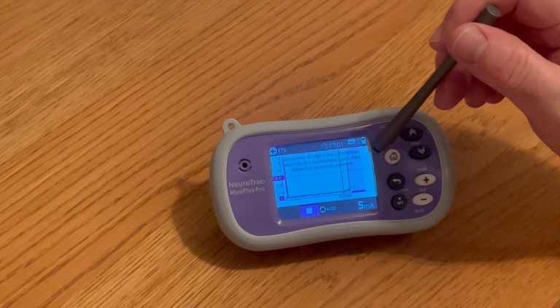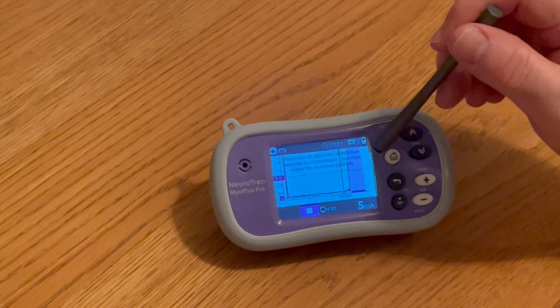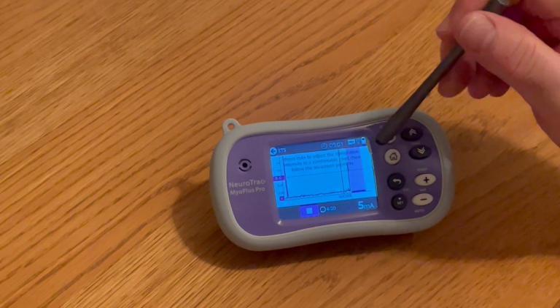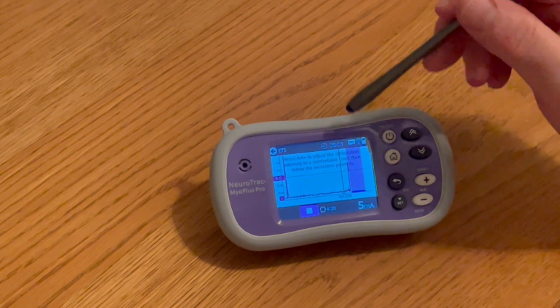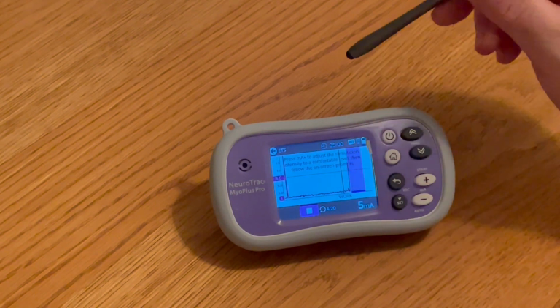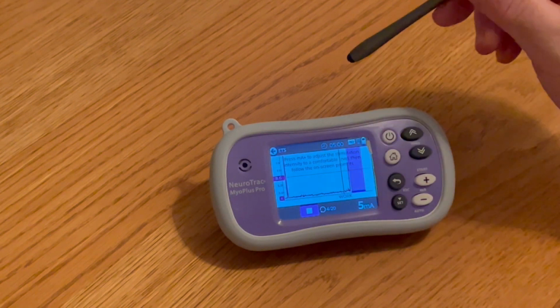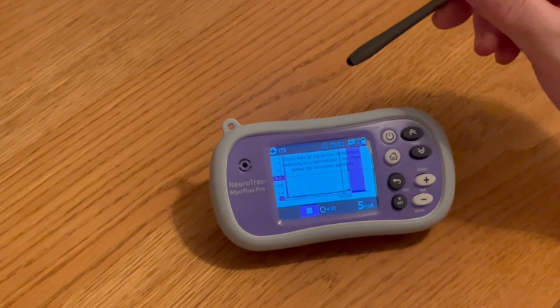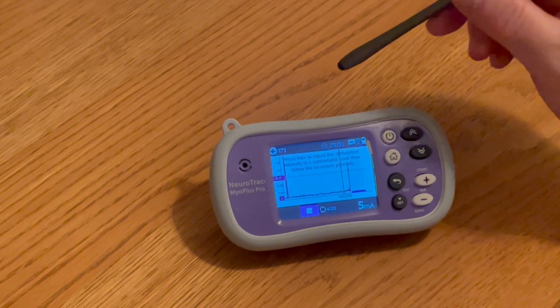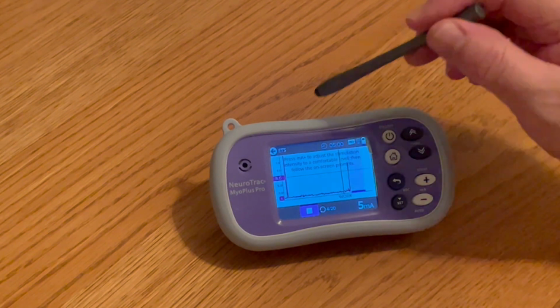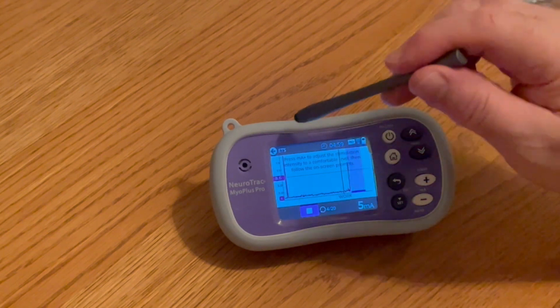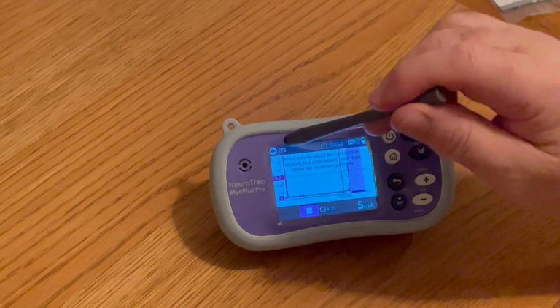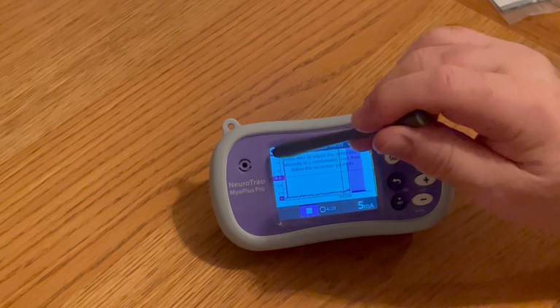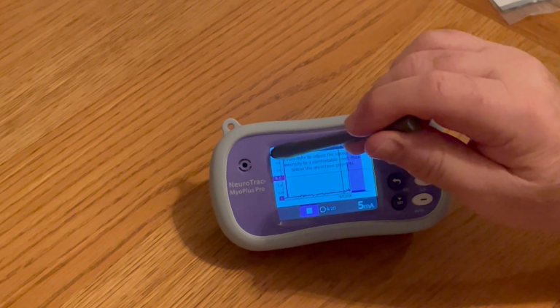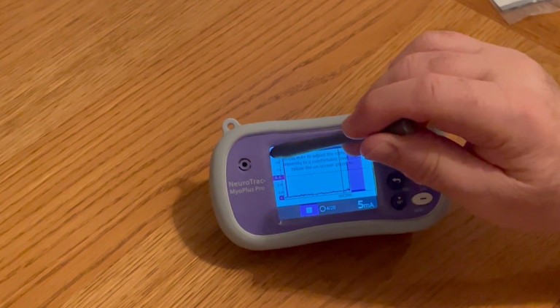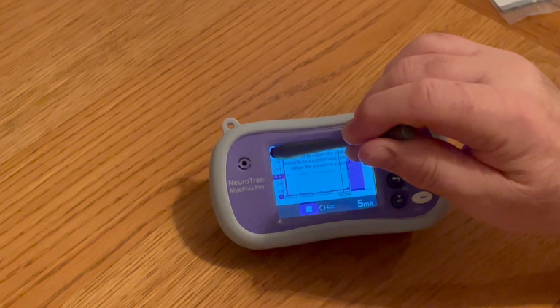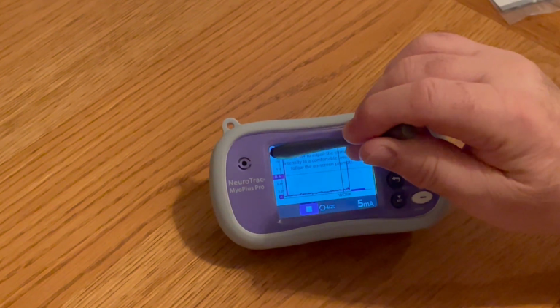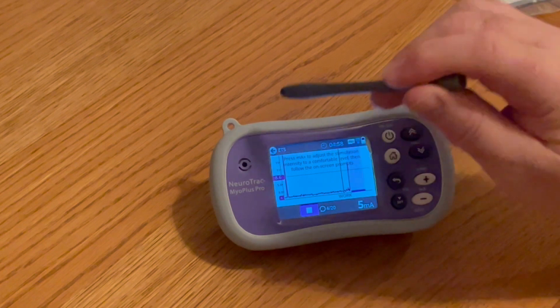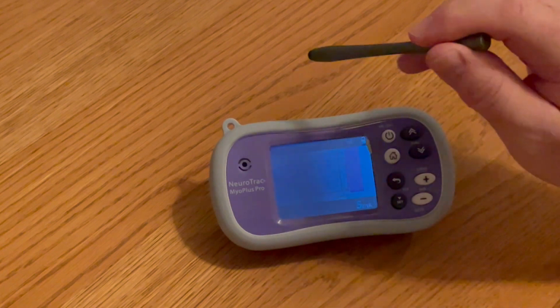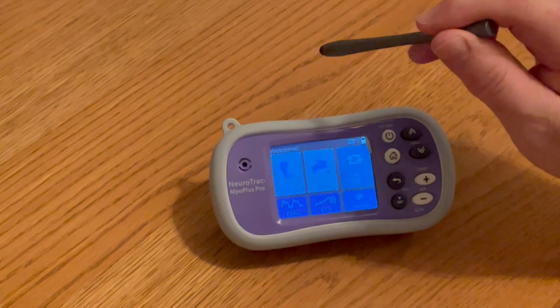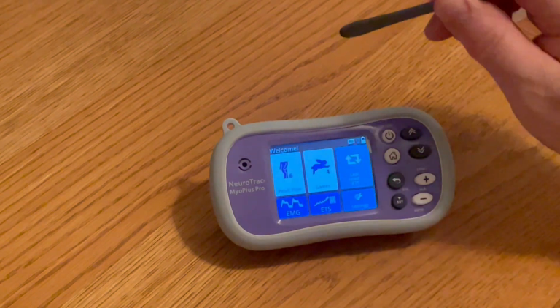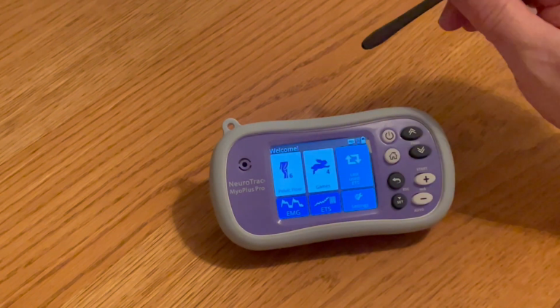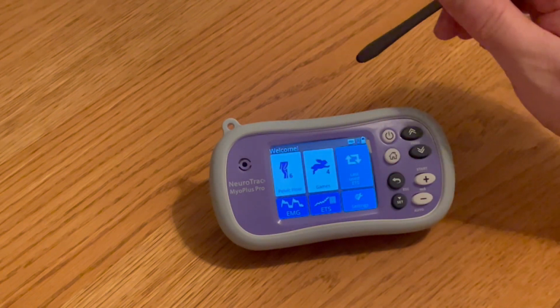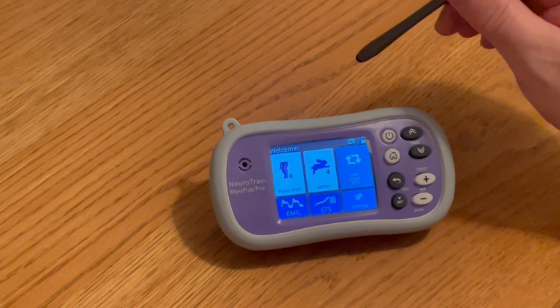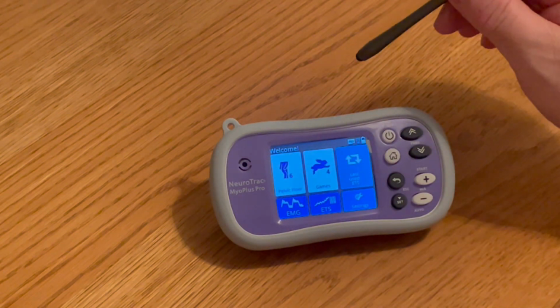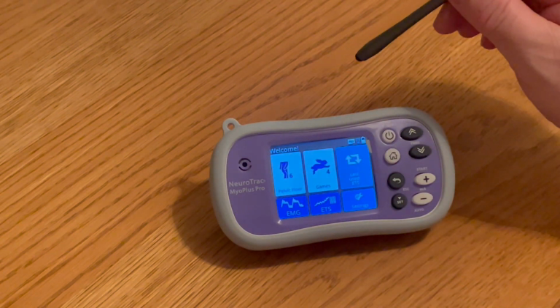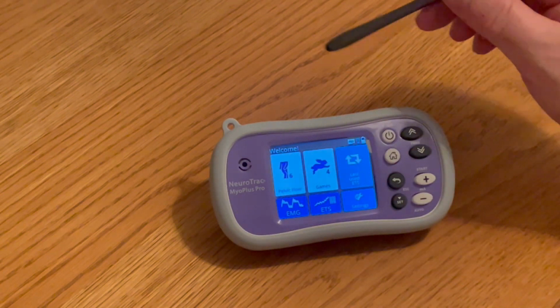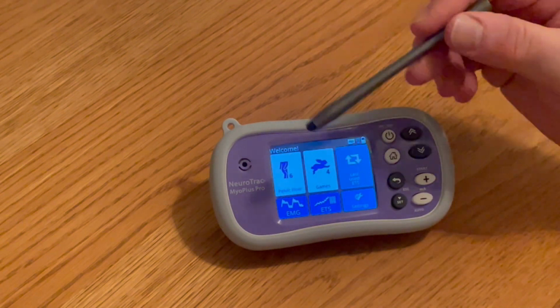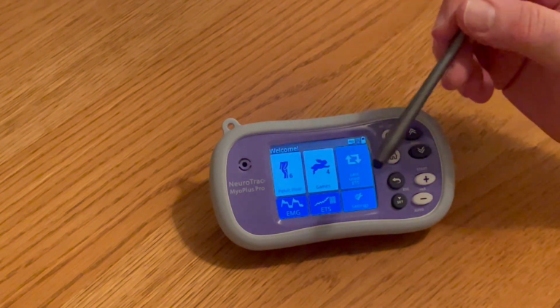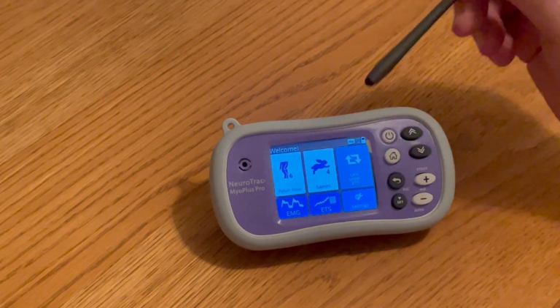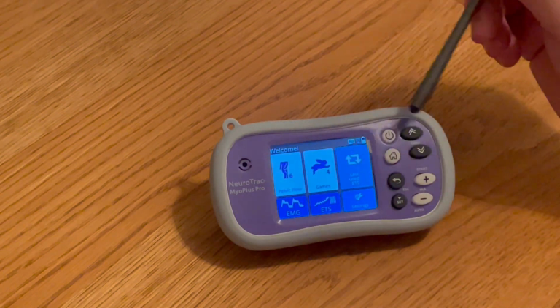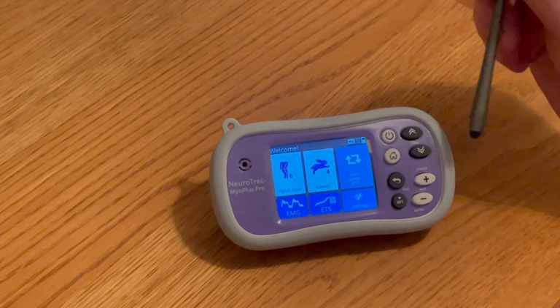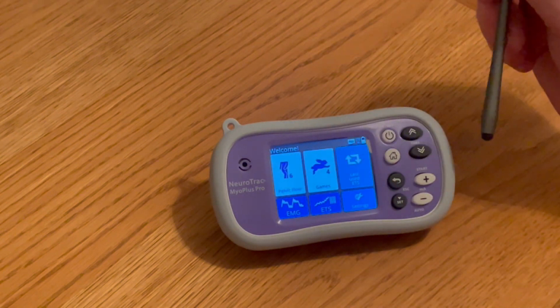At any stage, all you have to do is hit the ETS back button and you will stop the session.